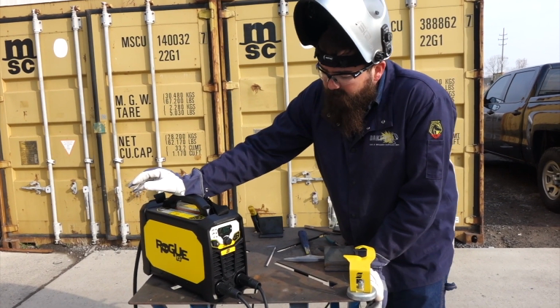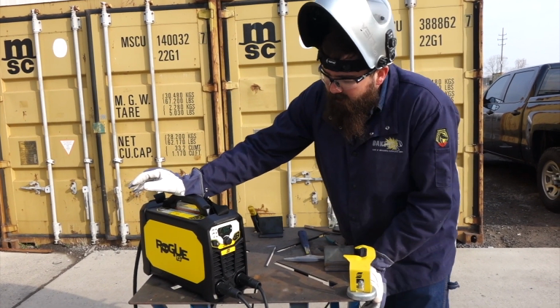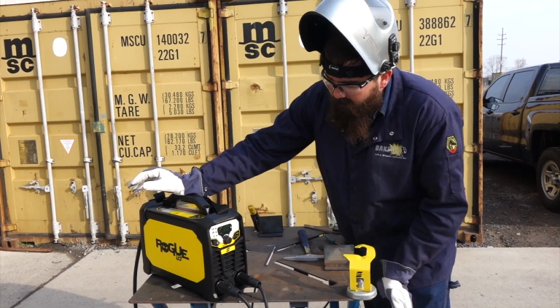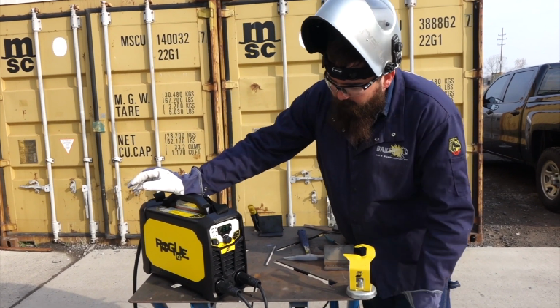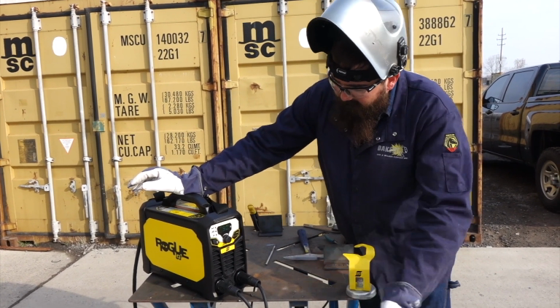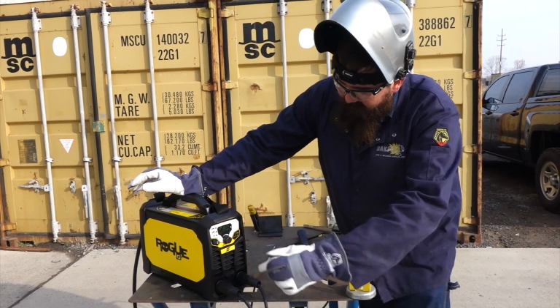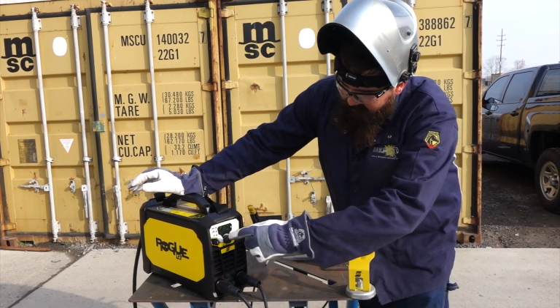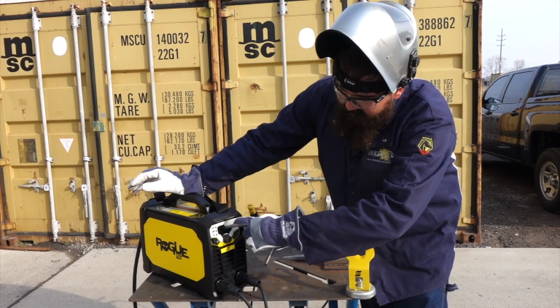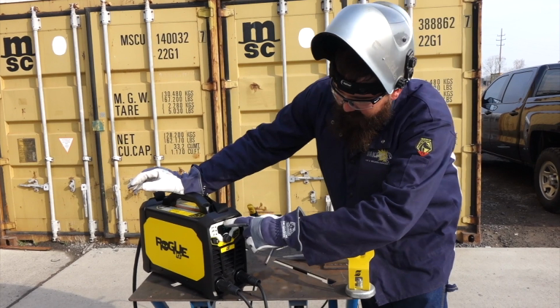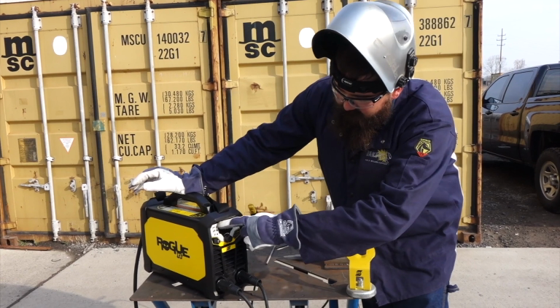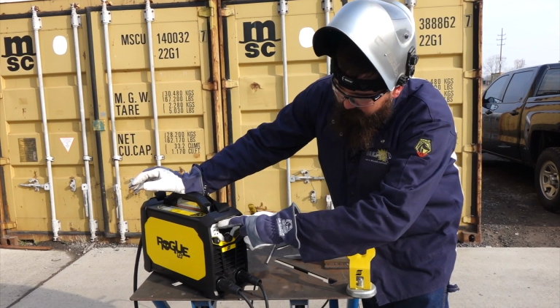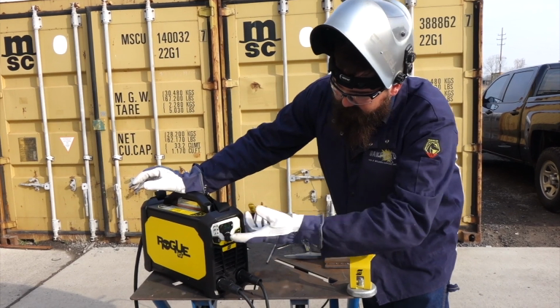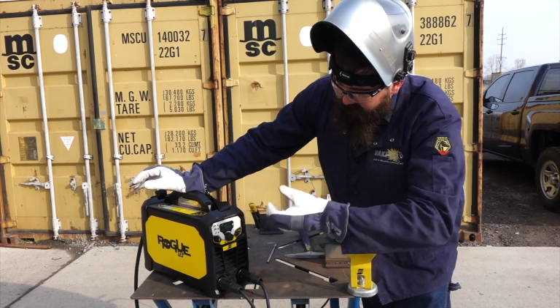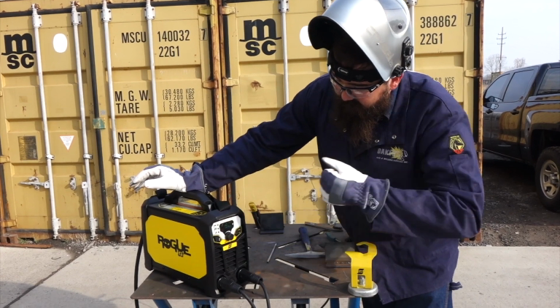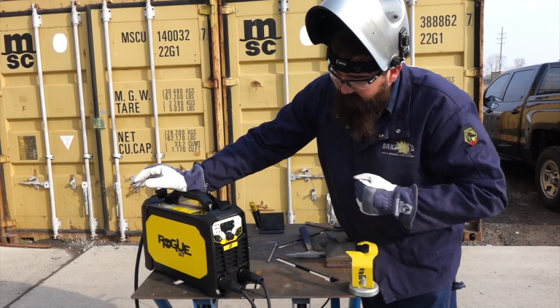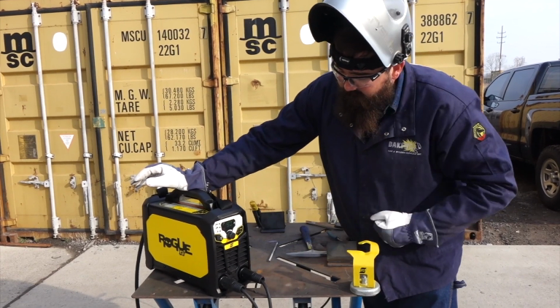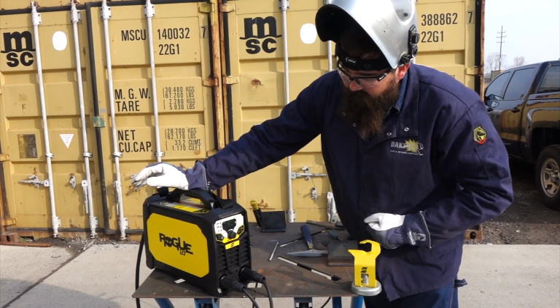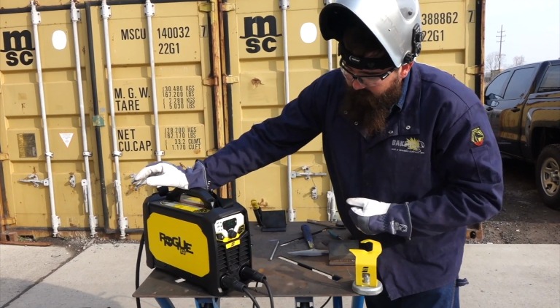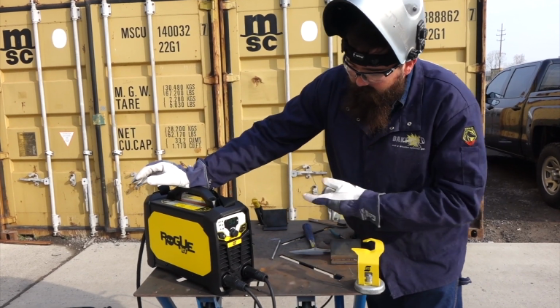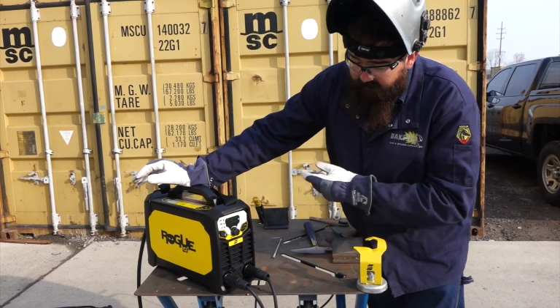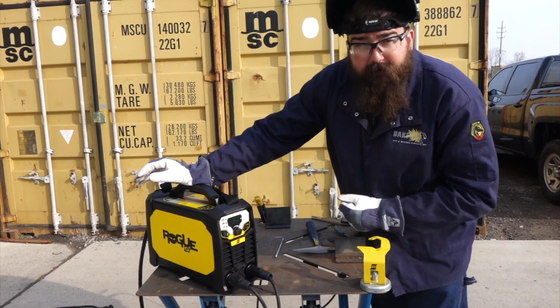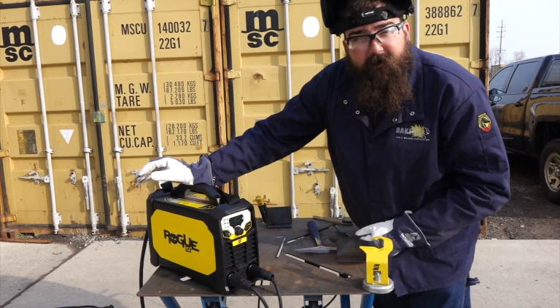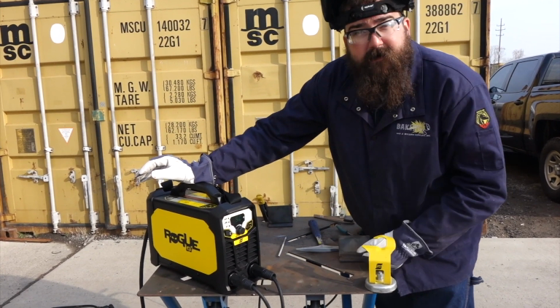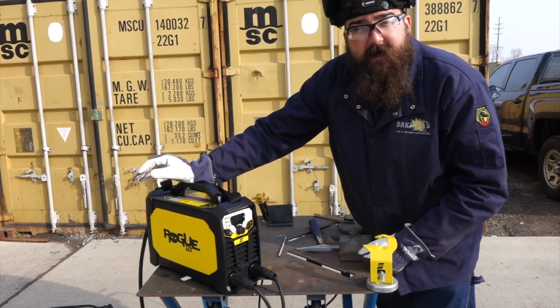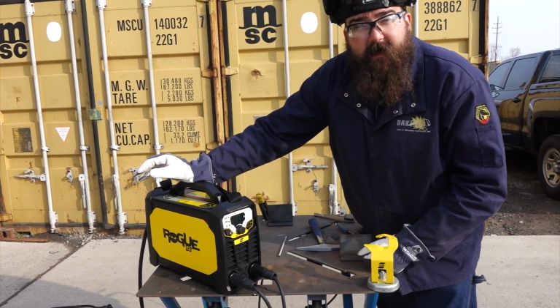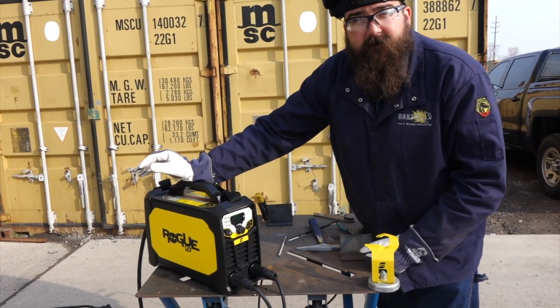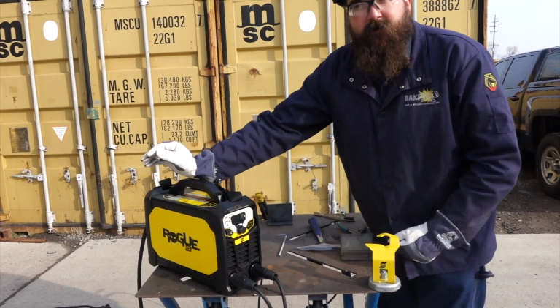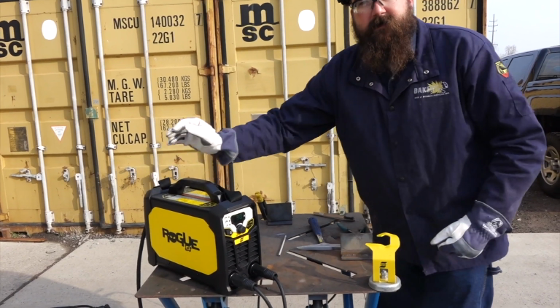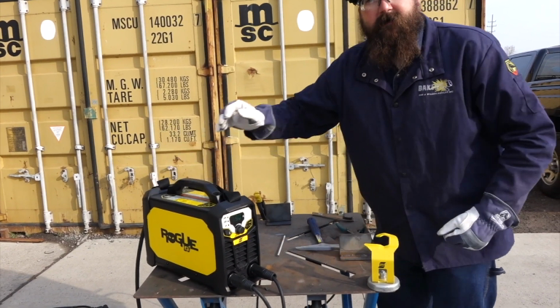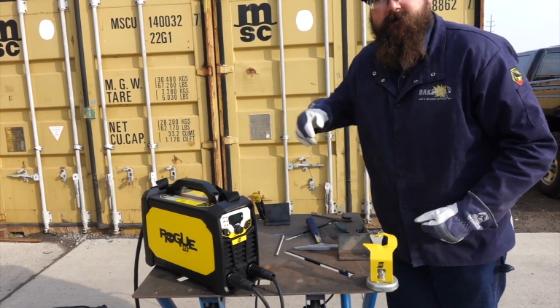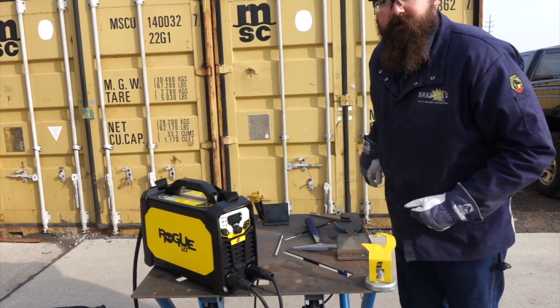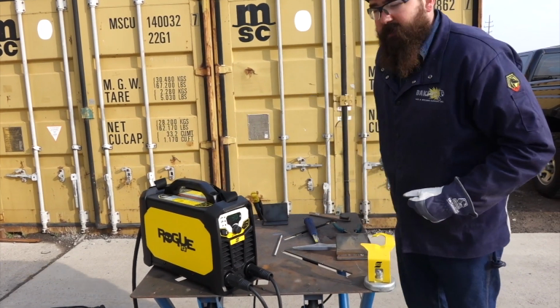We've got it at 90 amps, we're on 7018, I've got a 3/32 electrode. Let's give this thing a shot.